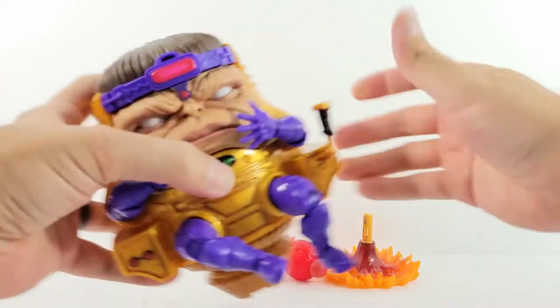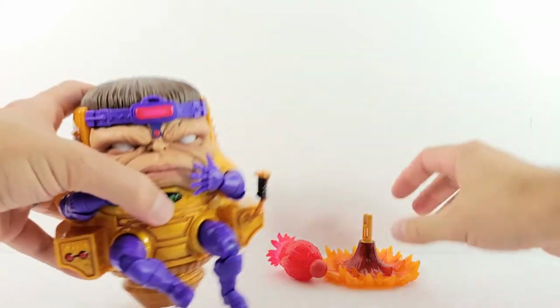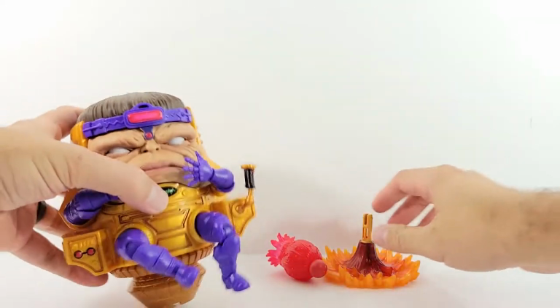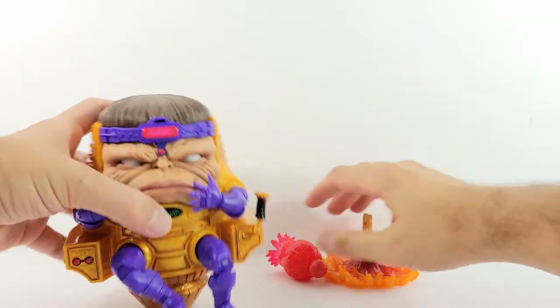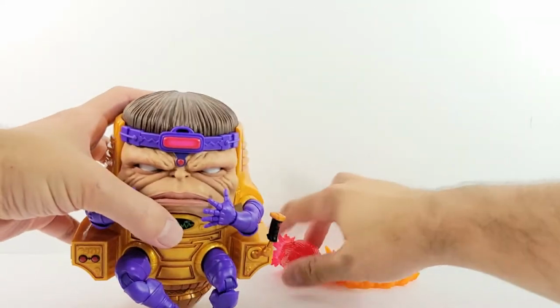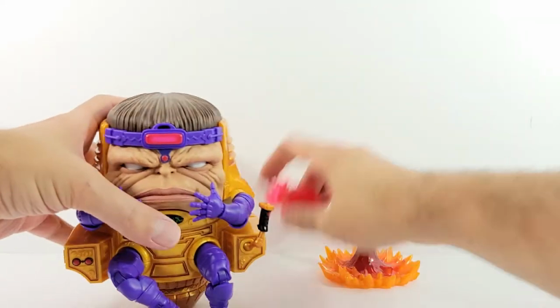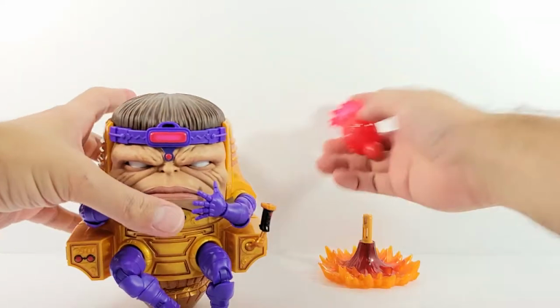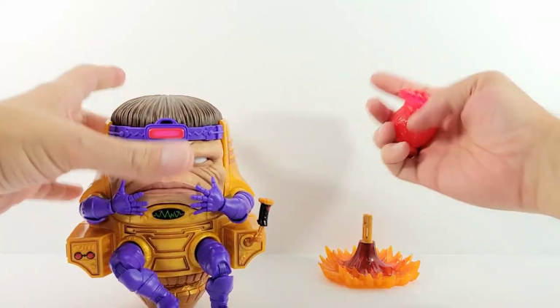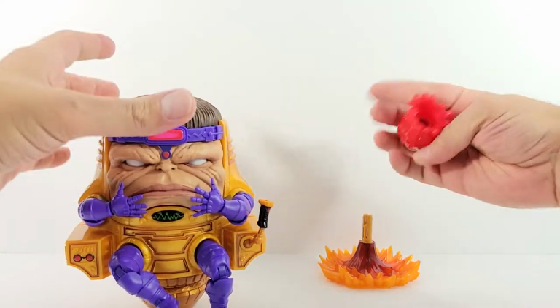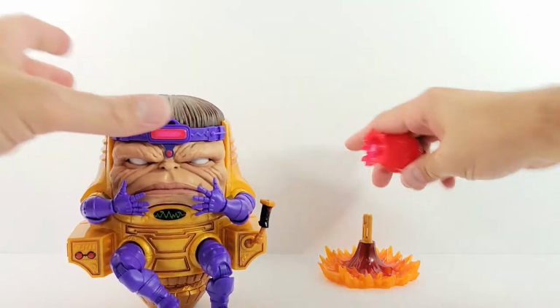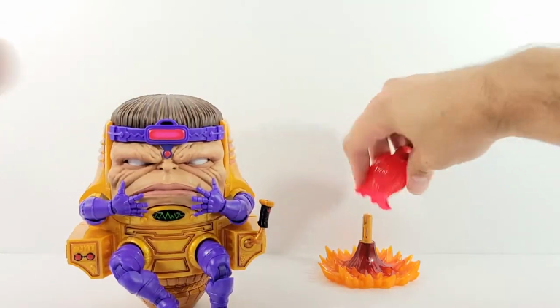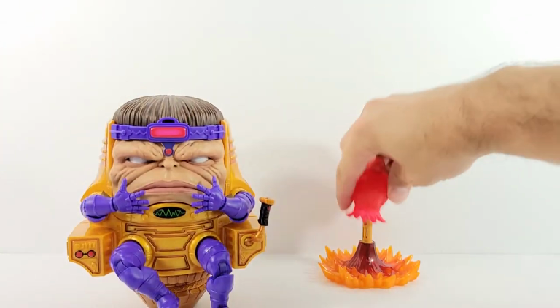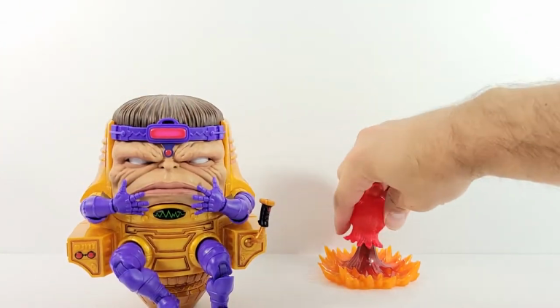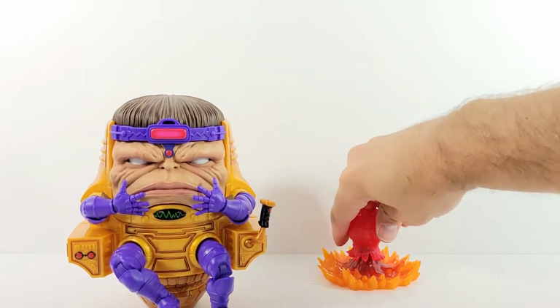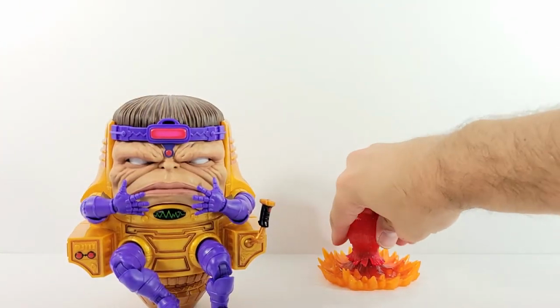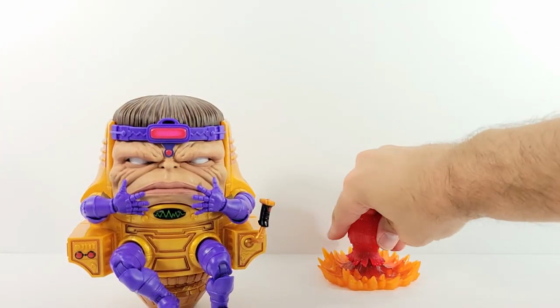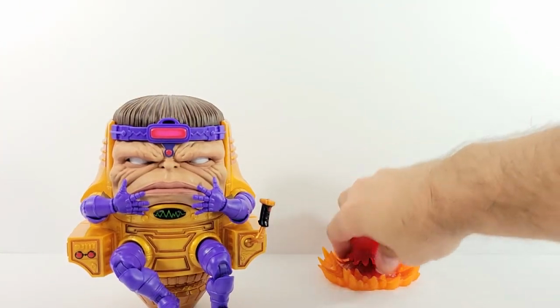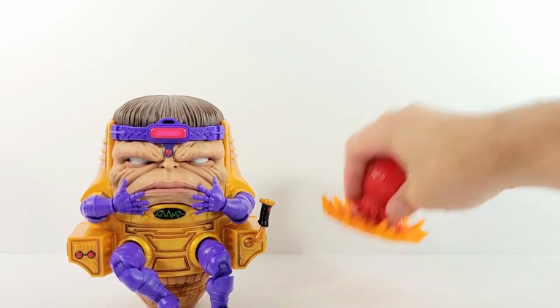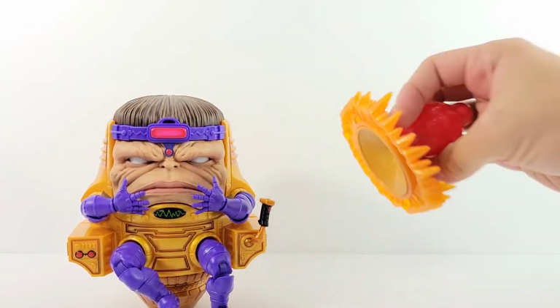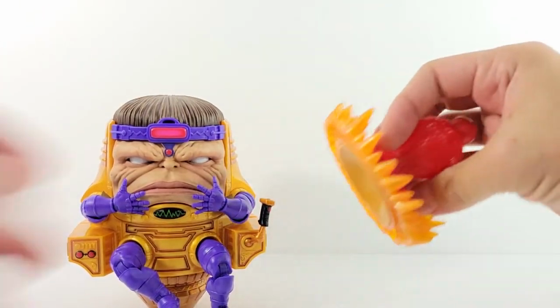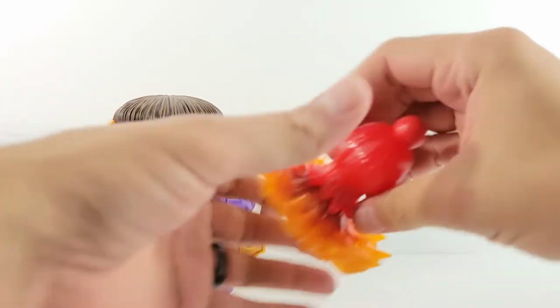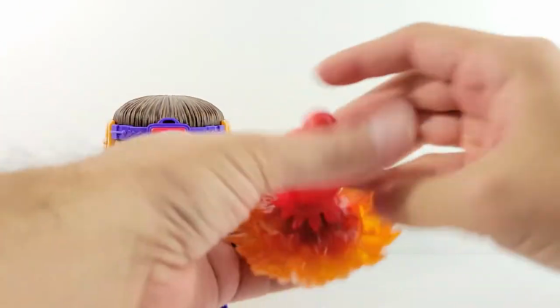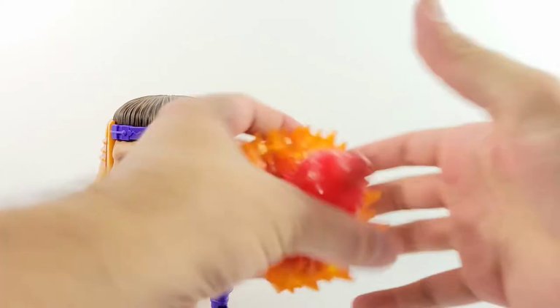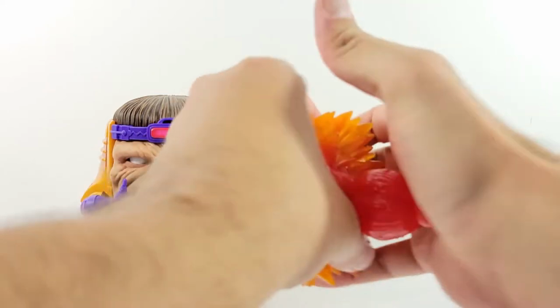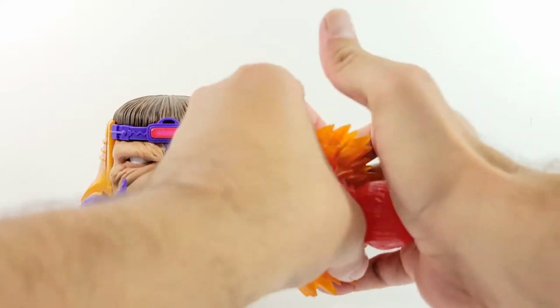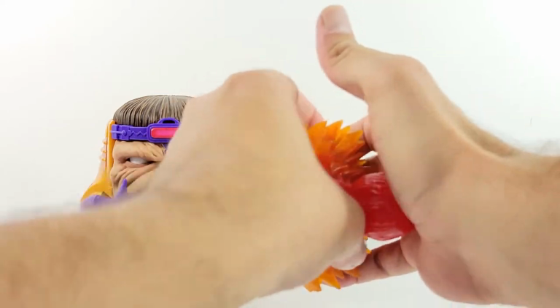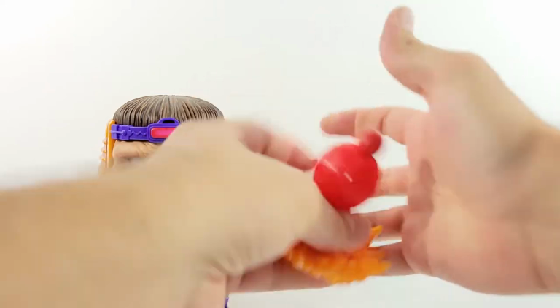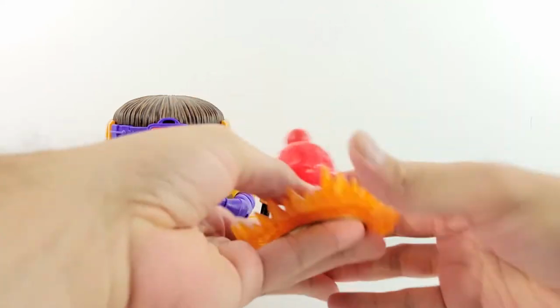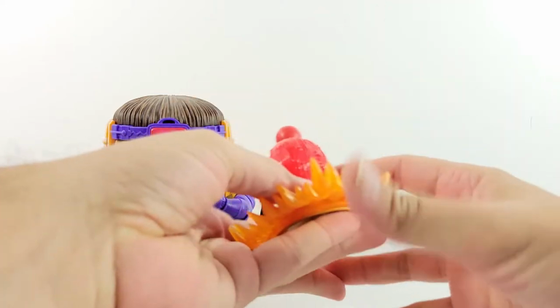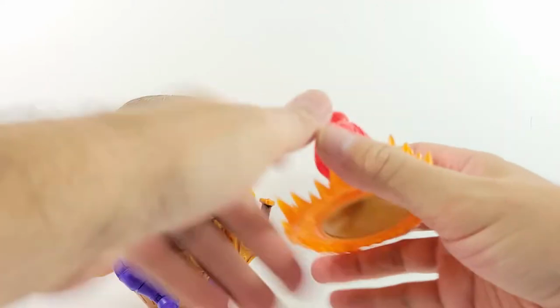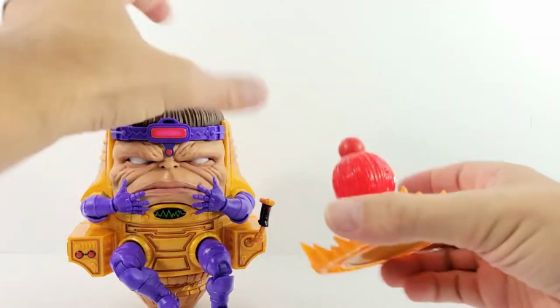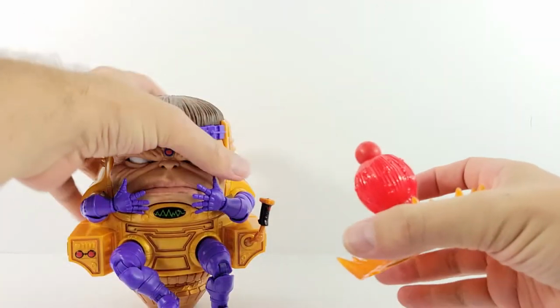All right, getting there — it just kind of plugs in like that.